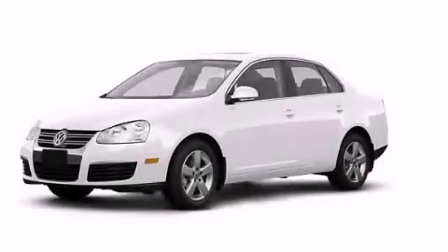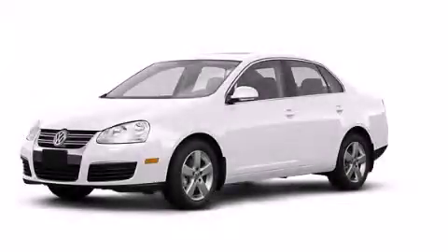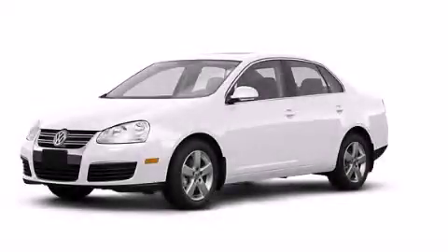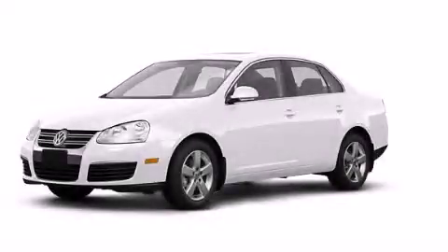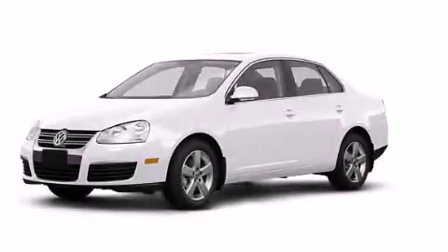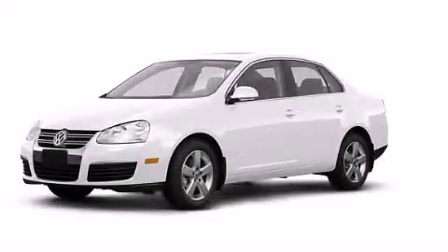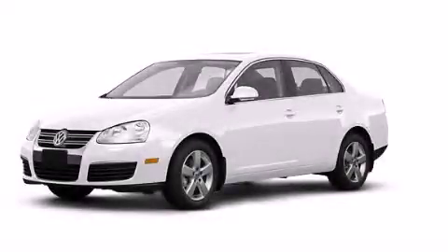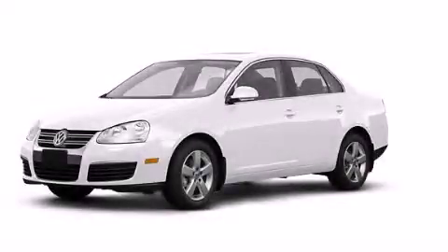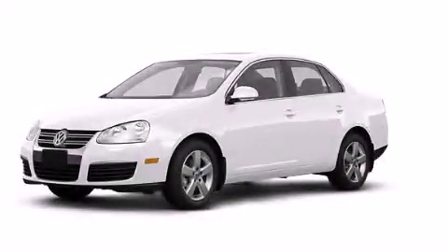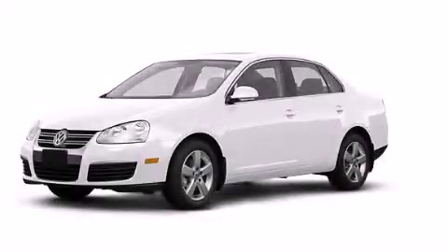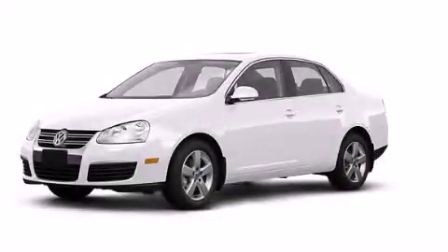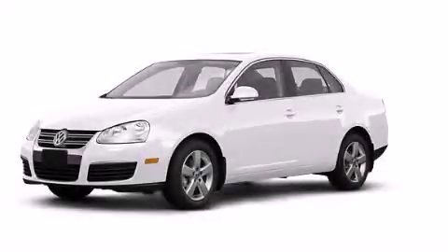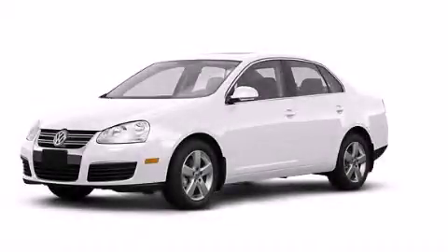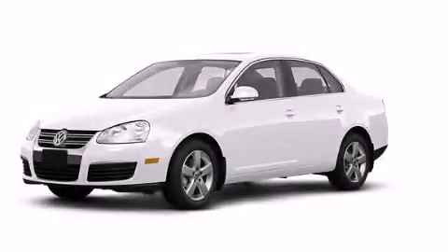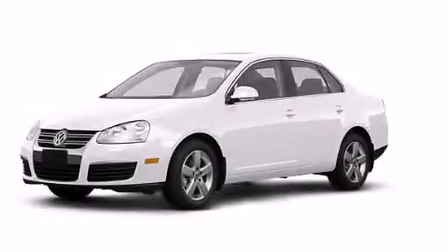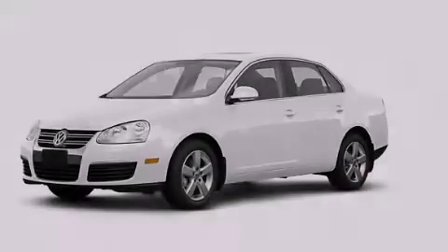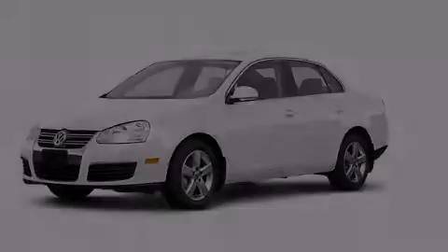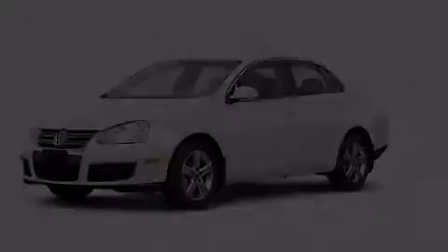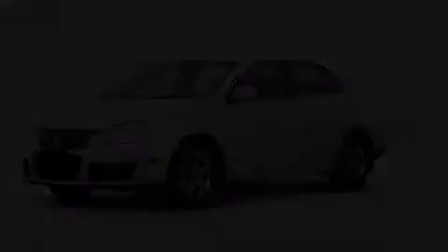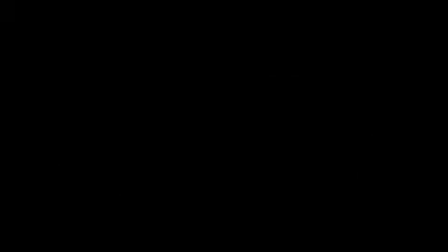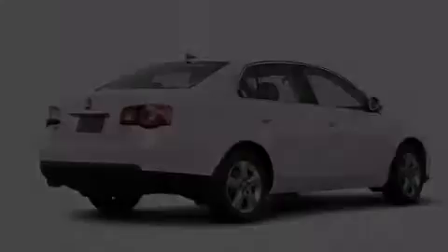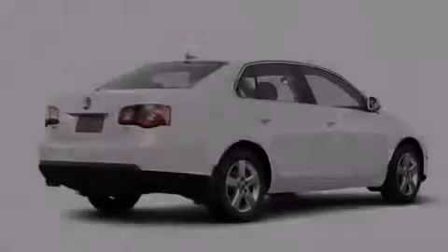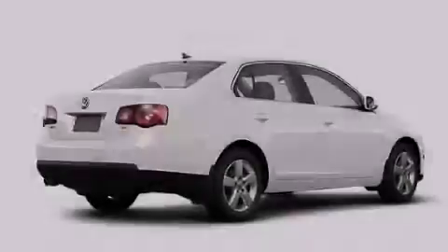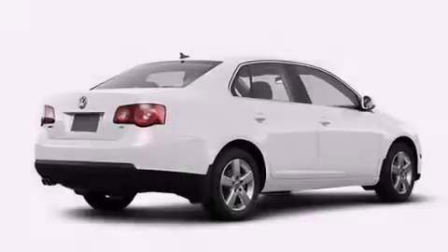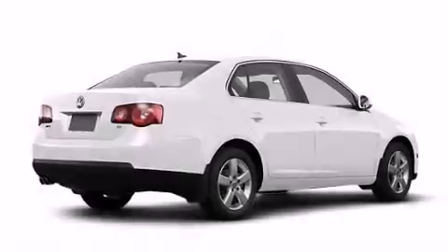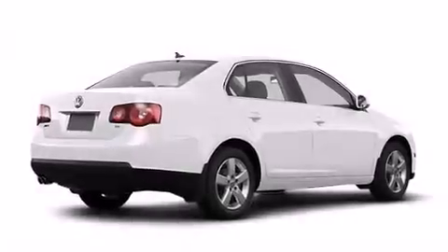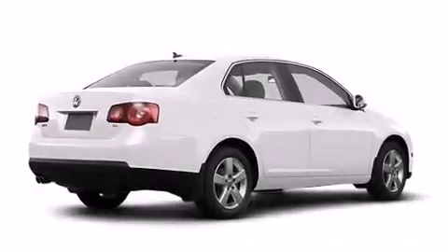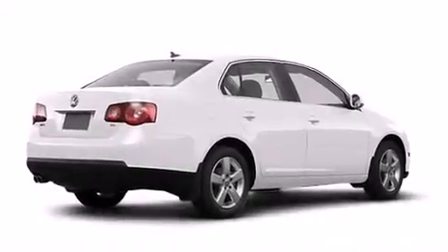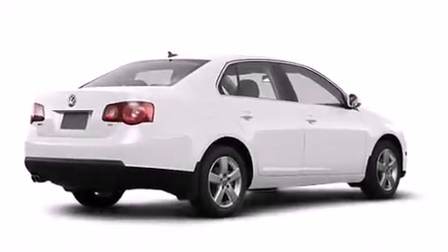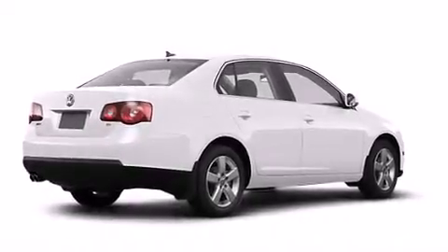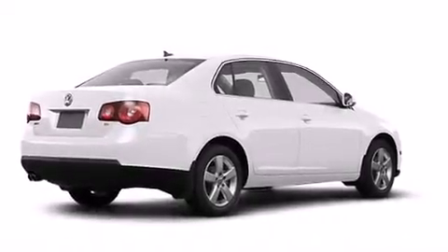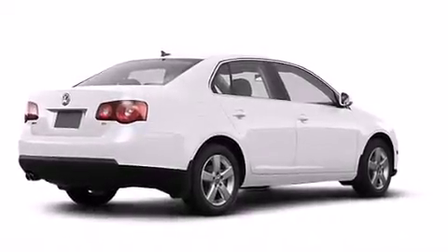This is a 2008 Volkswagen Jetta. All of the following features are included.